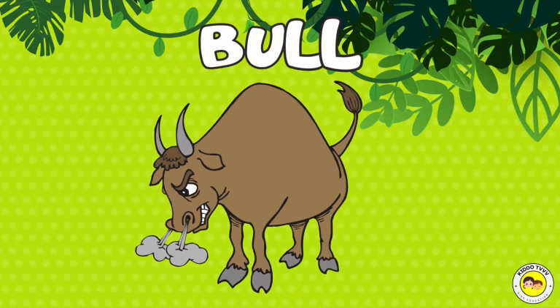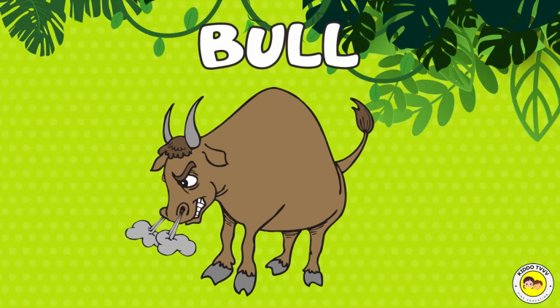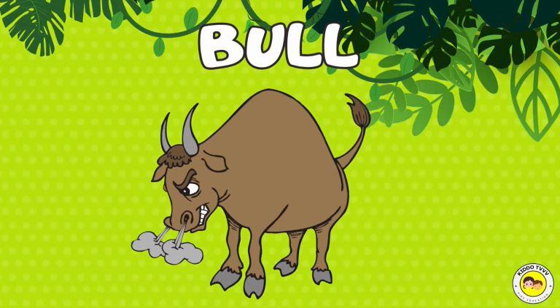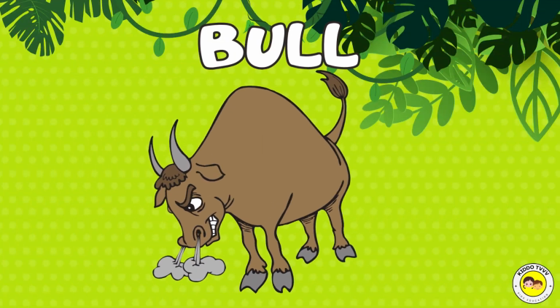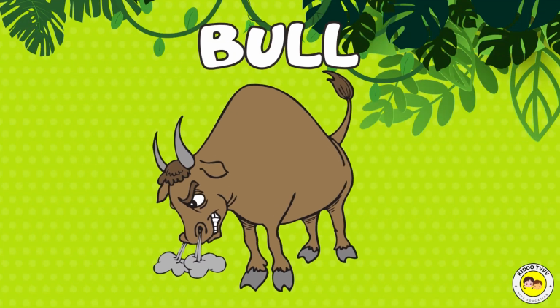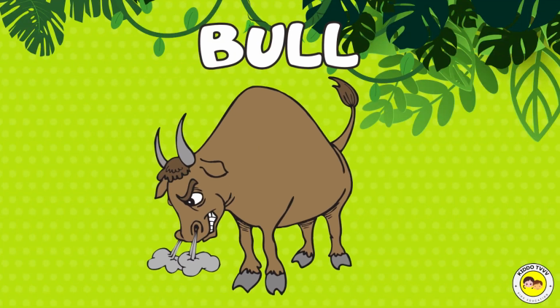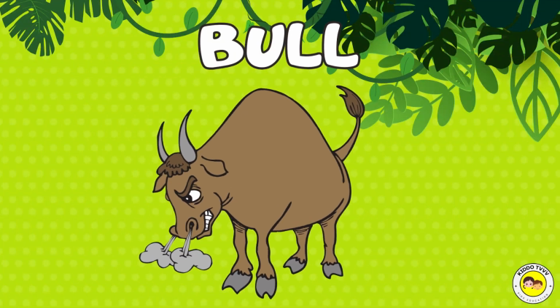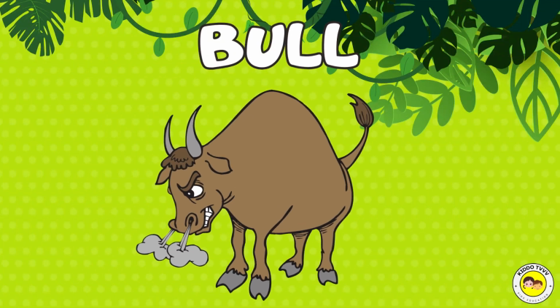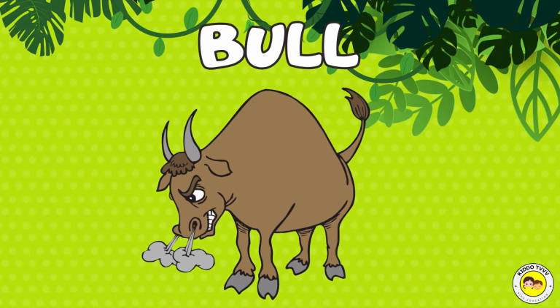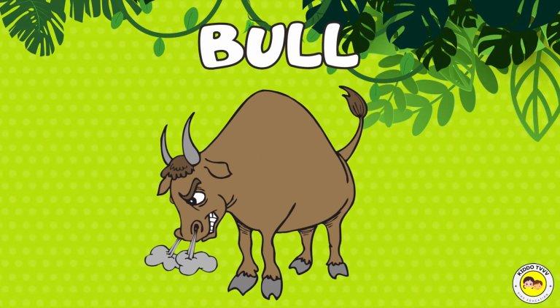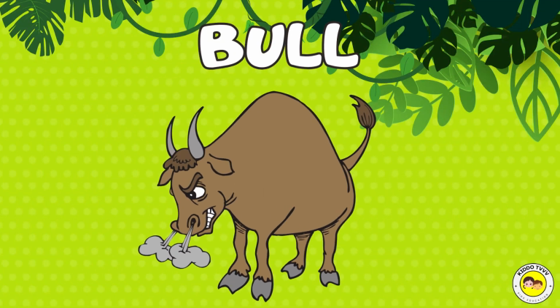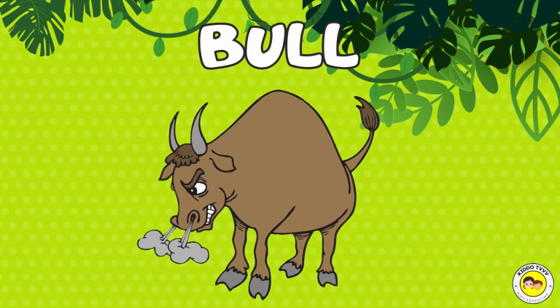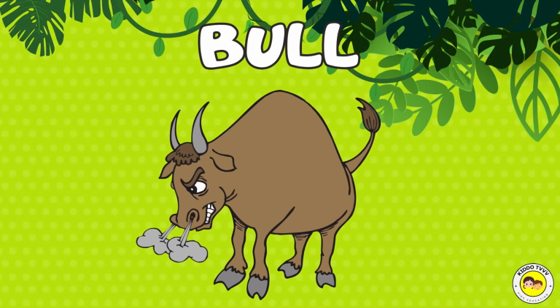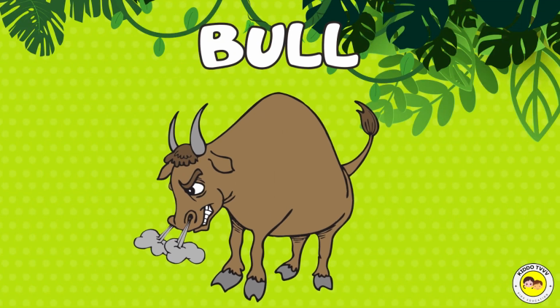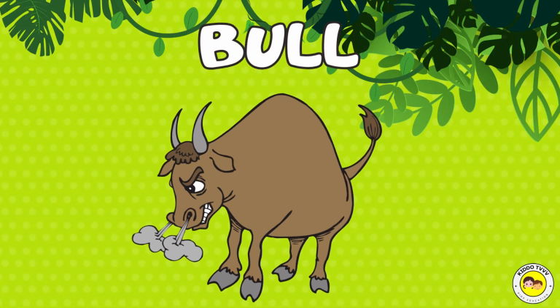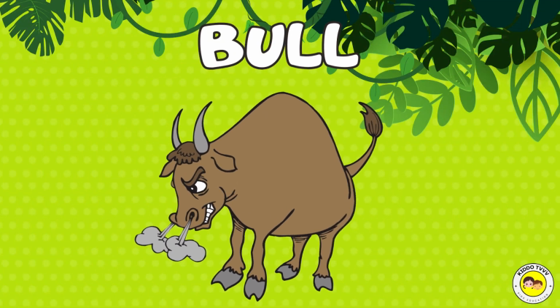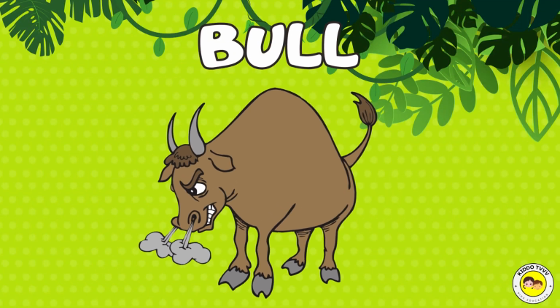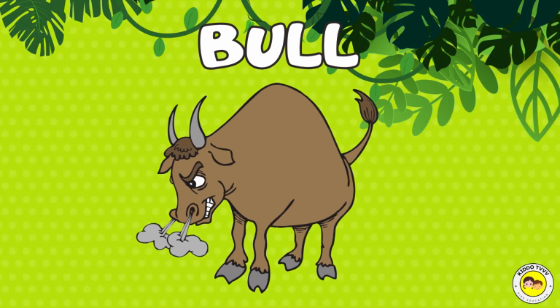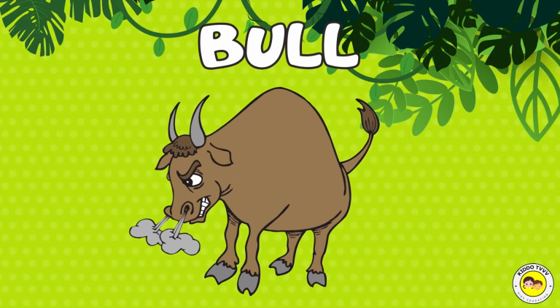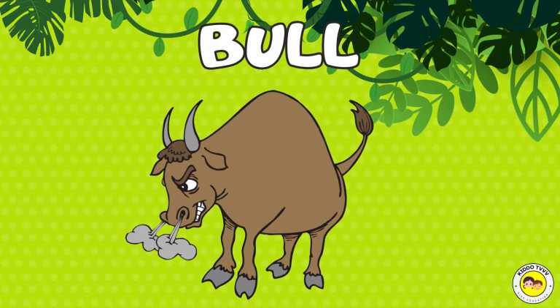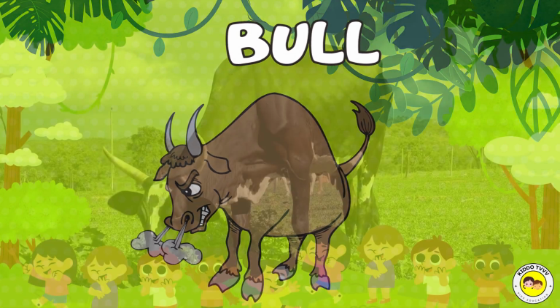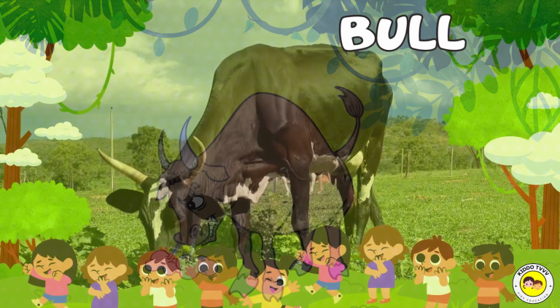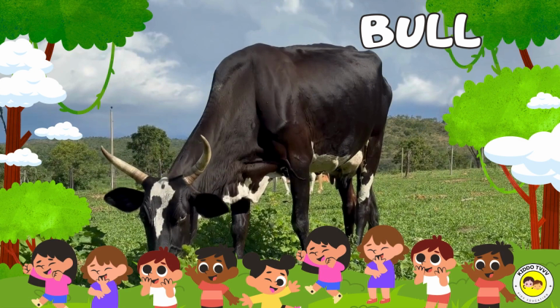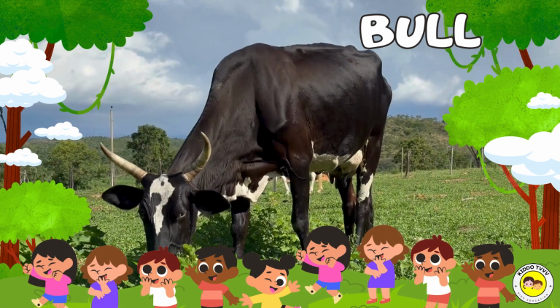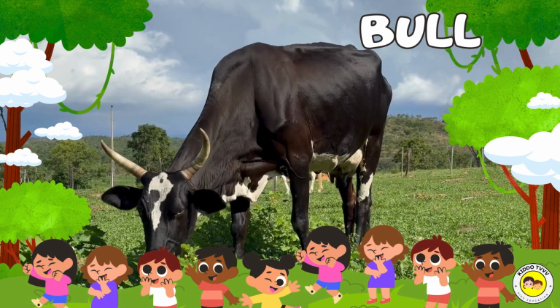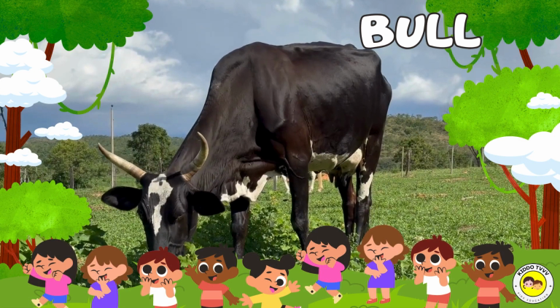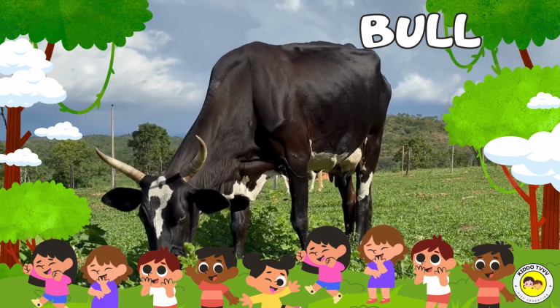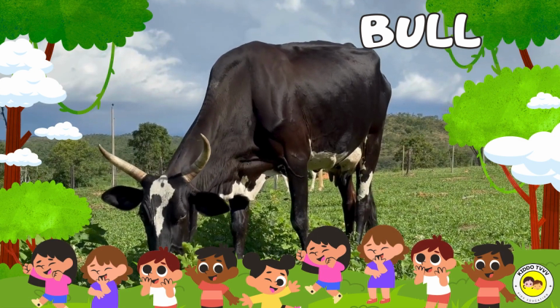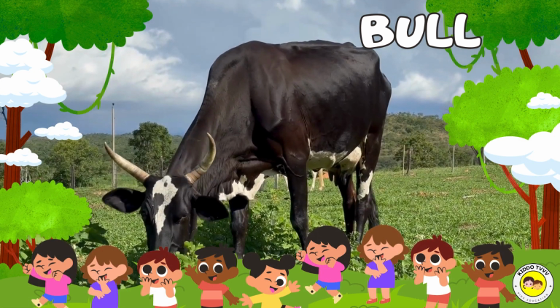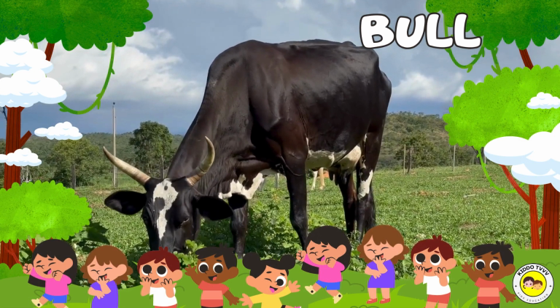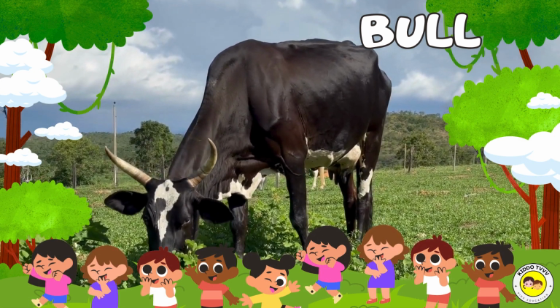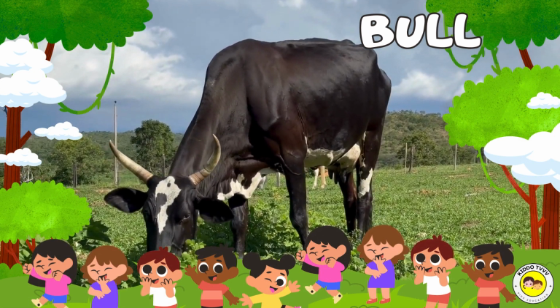Hey, I am a bull! Bull! Hey, I am a bull! Bull!